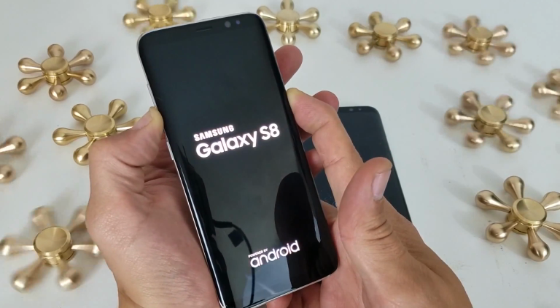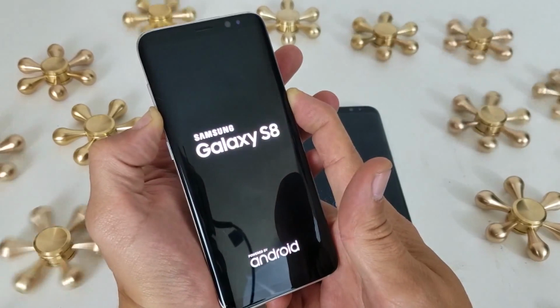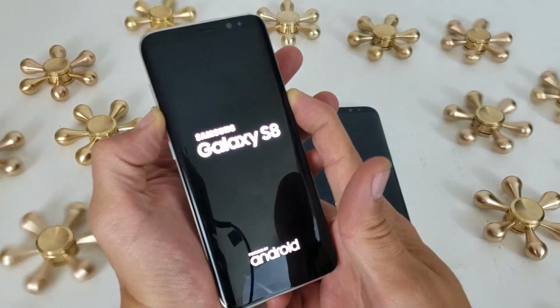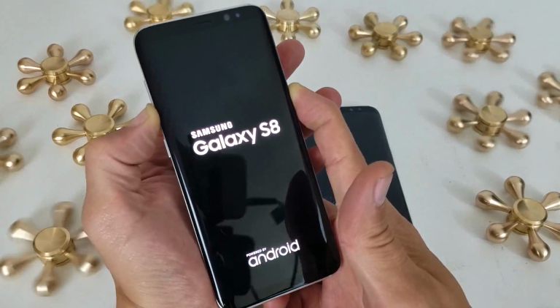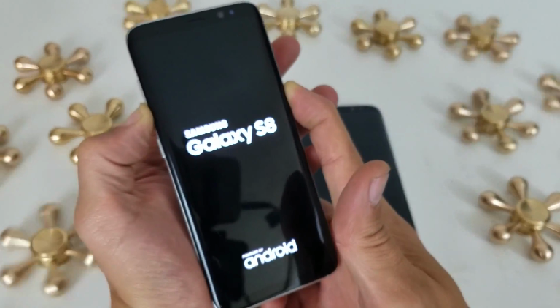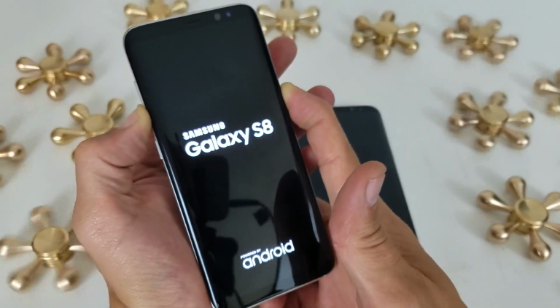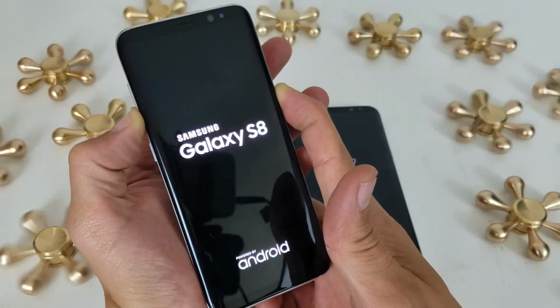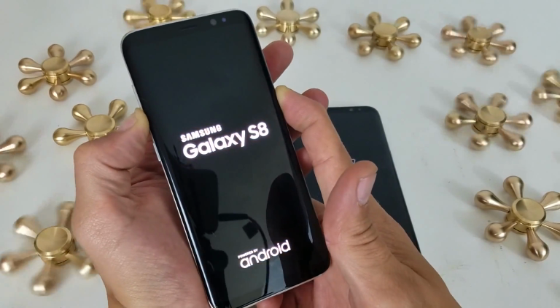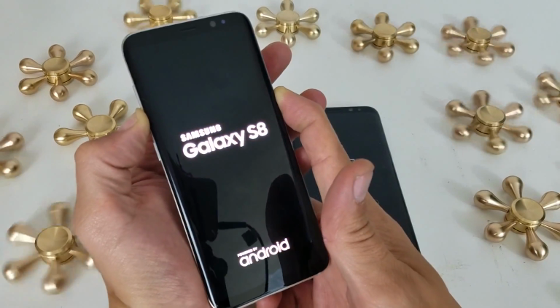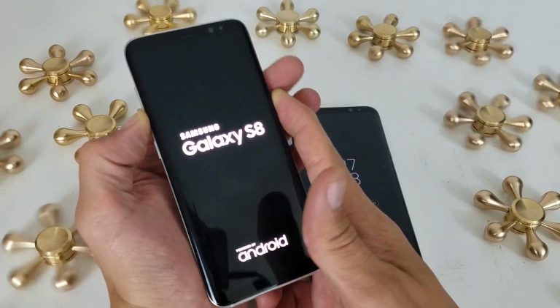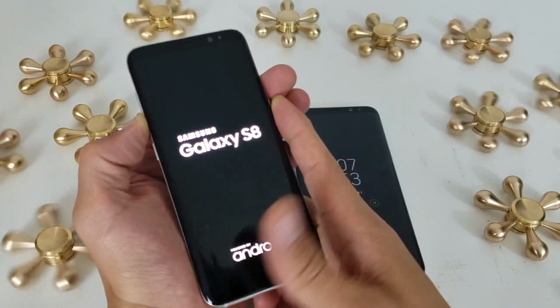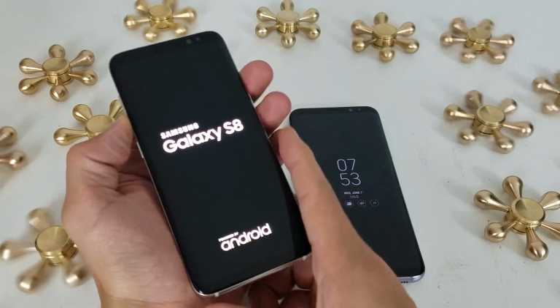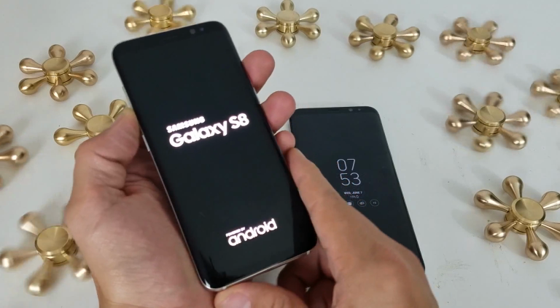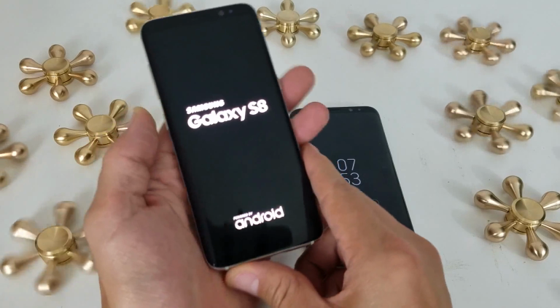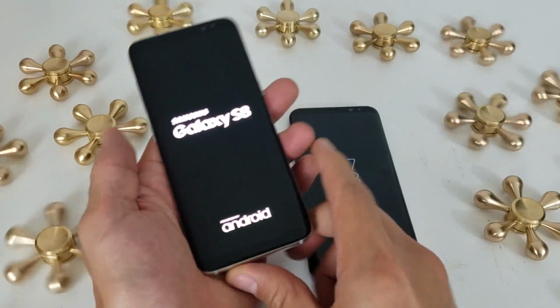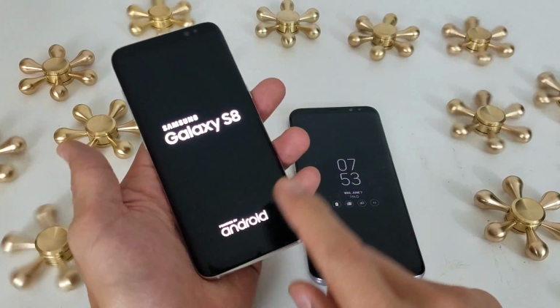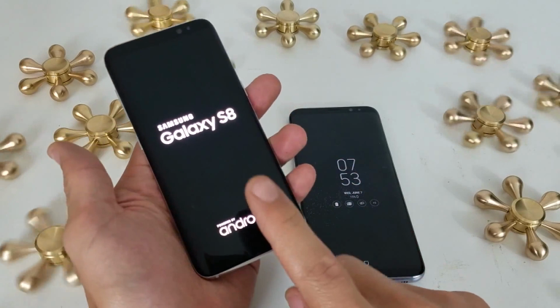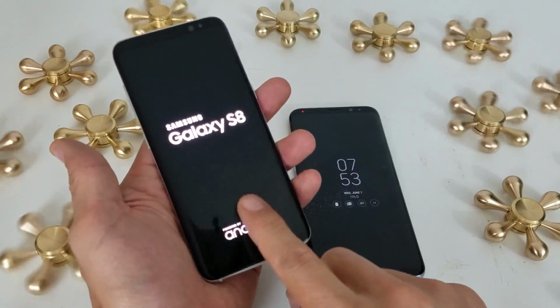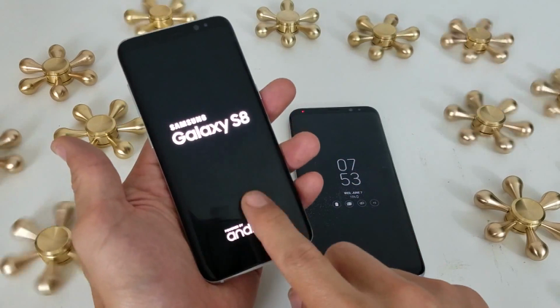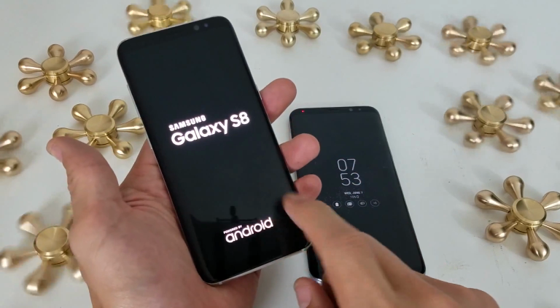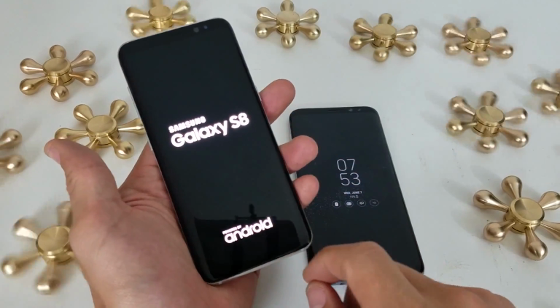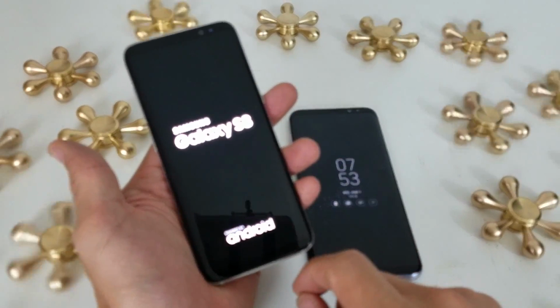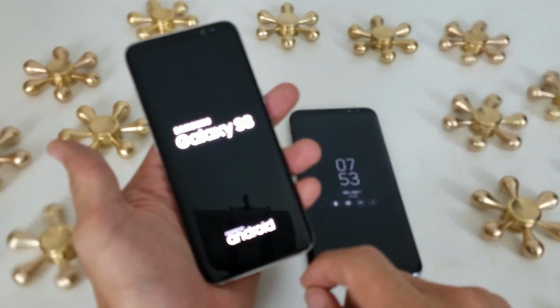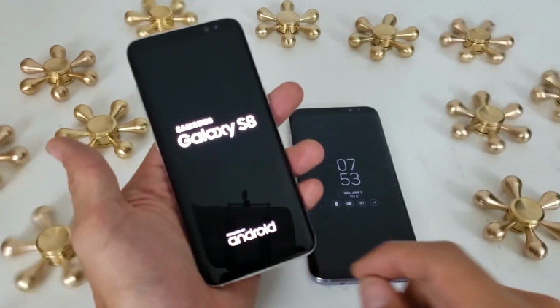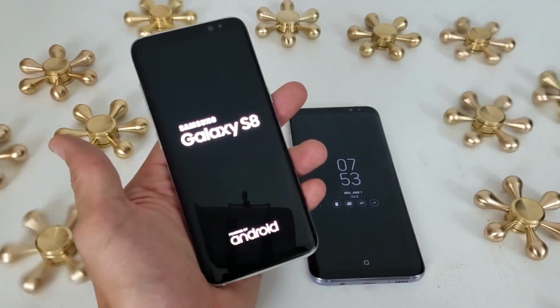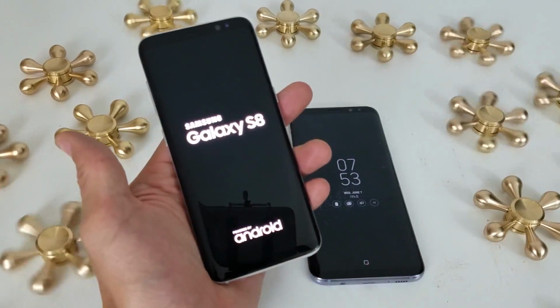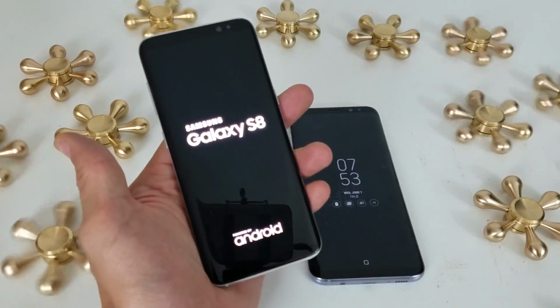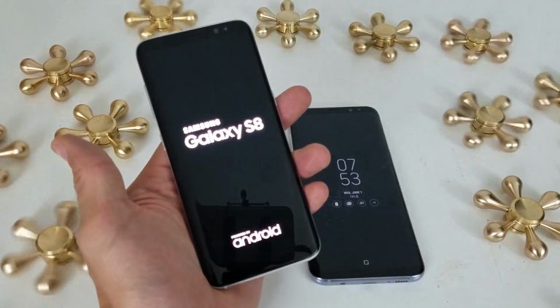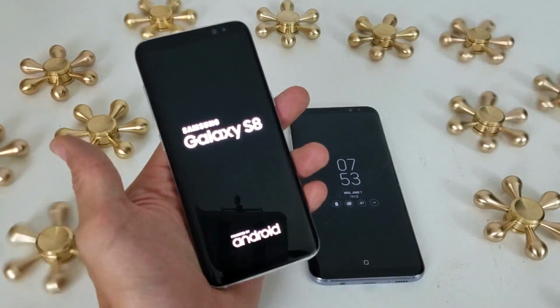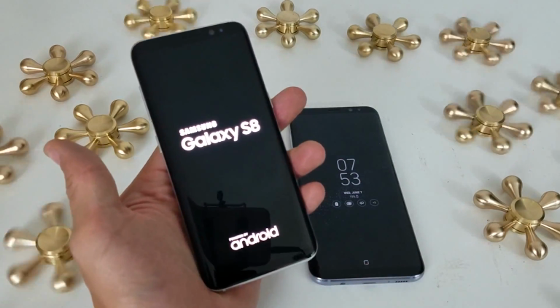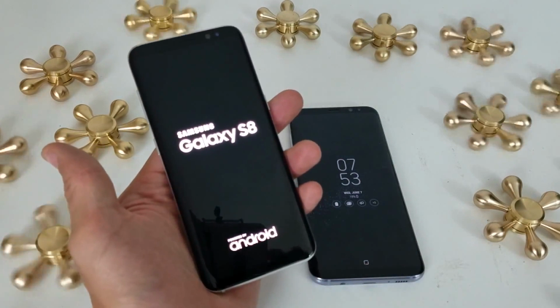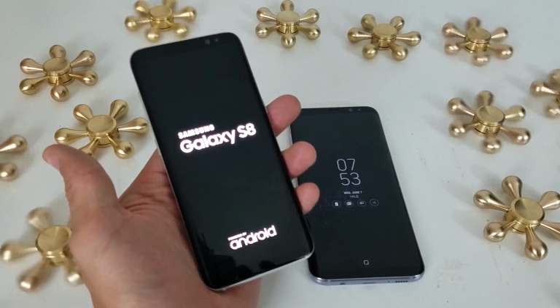I just felt it vibrate. Galaxy S8 — and now my screen will be back in business.